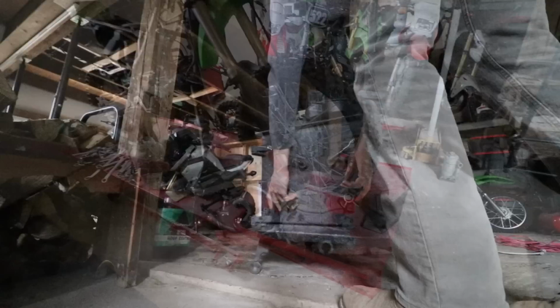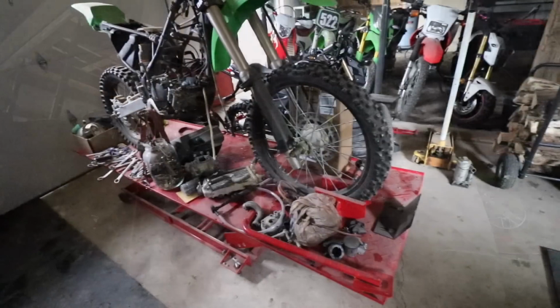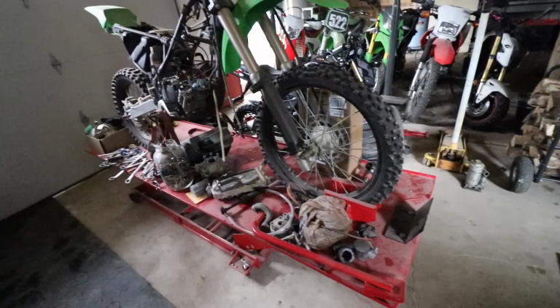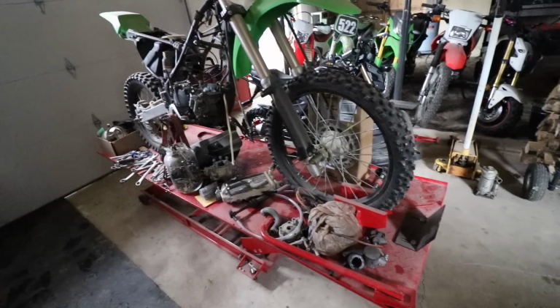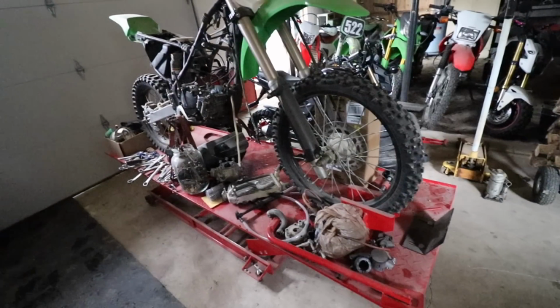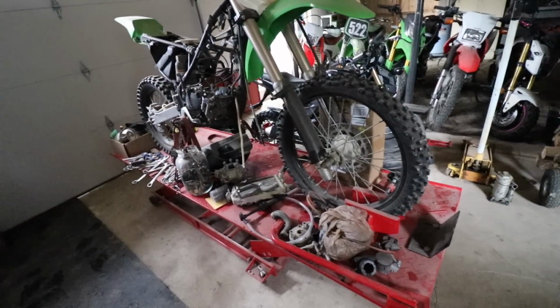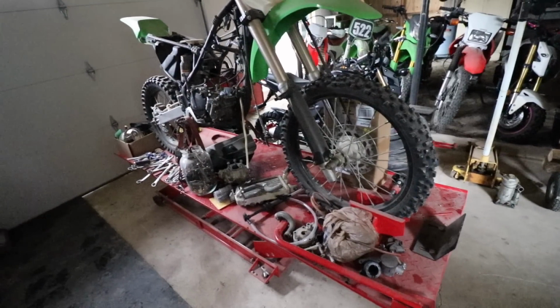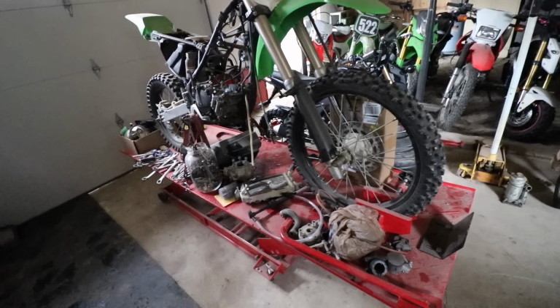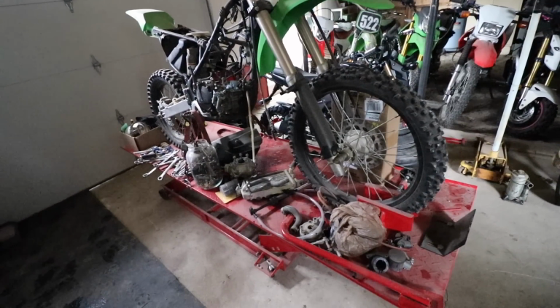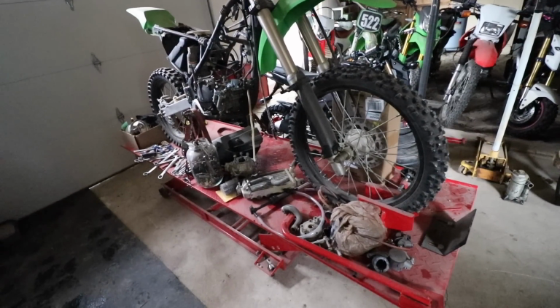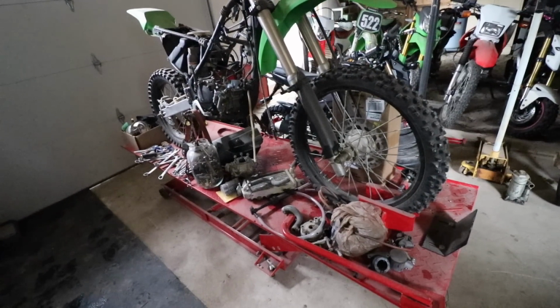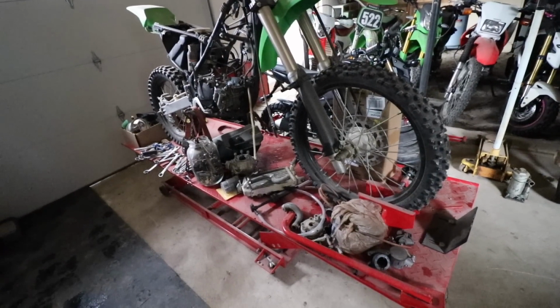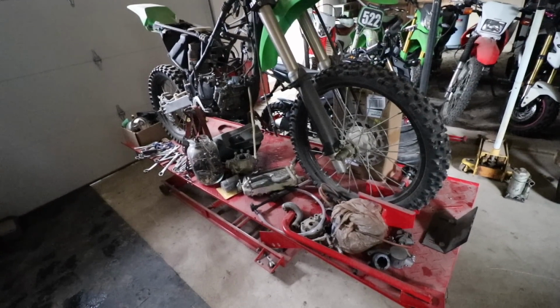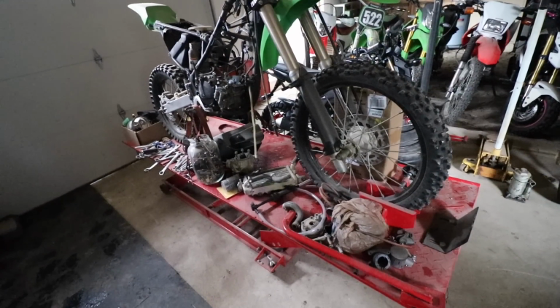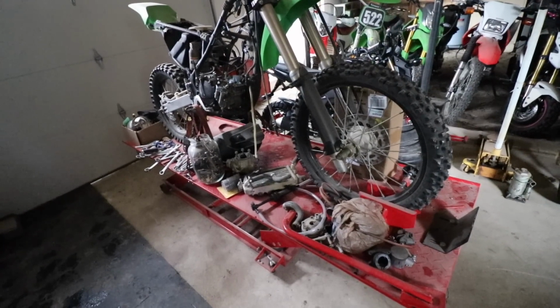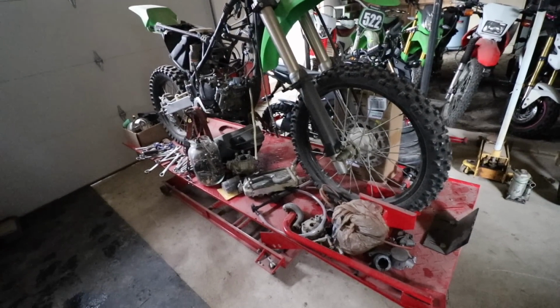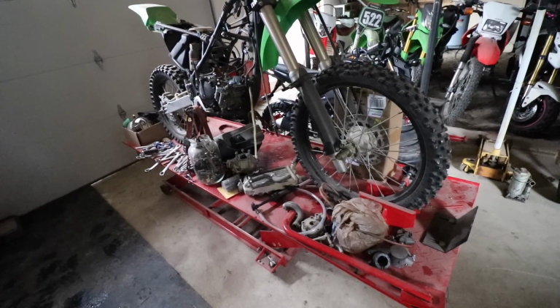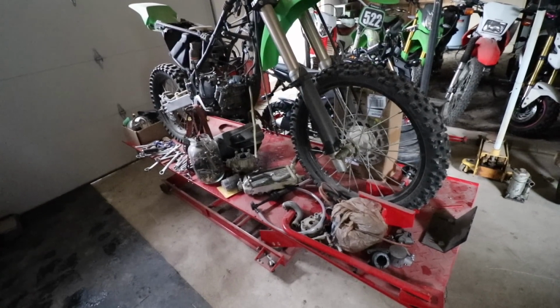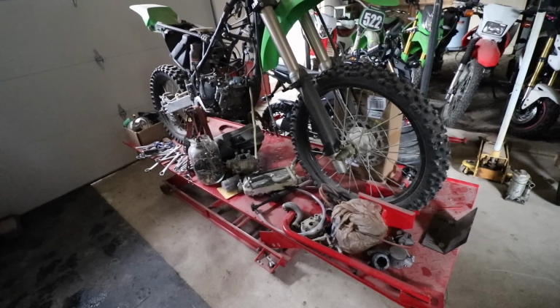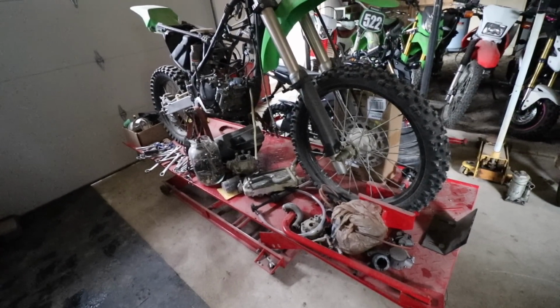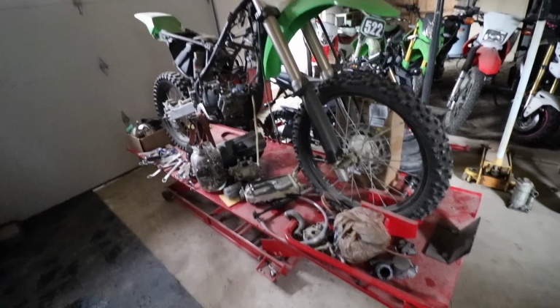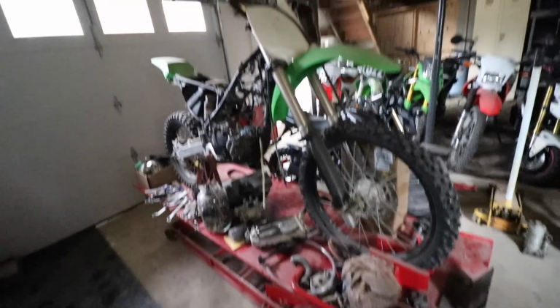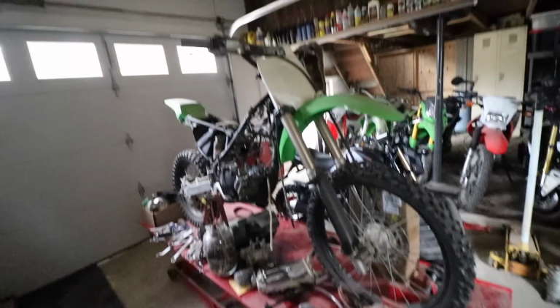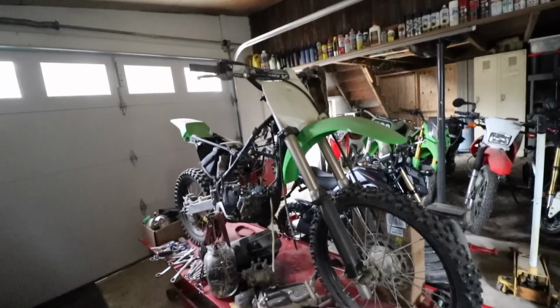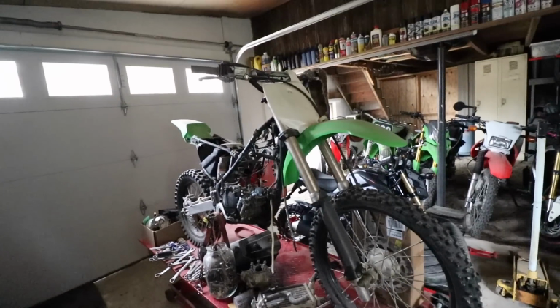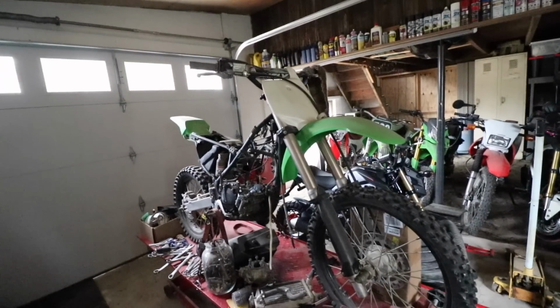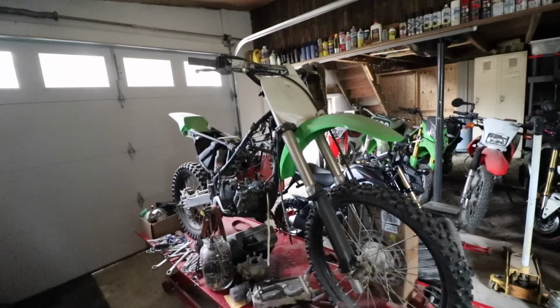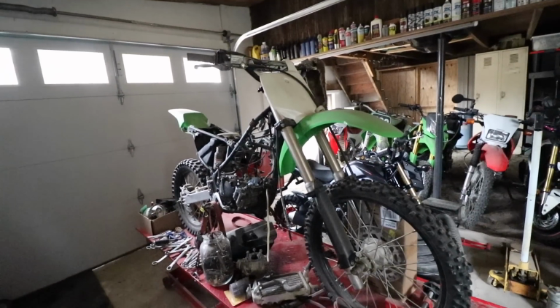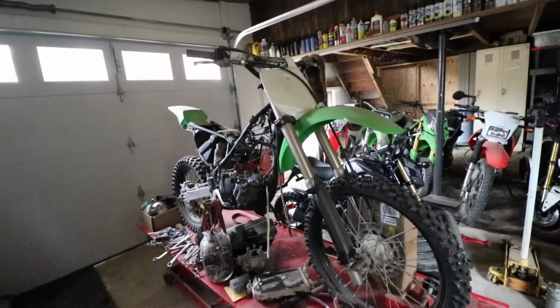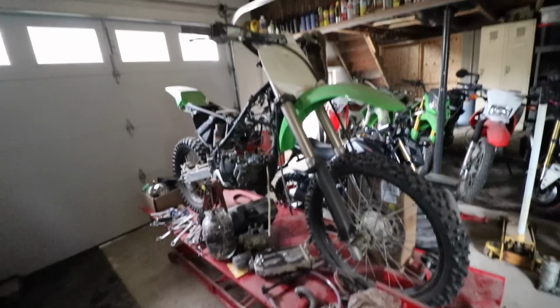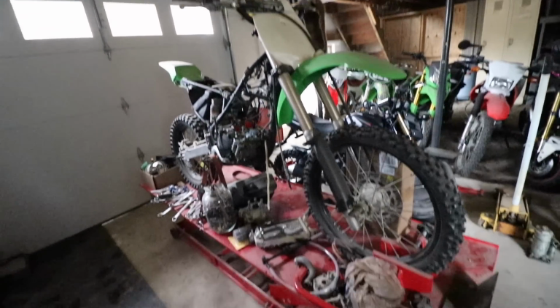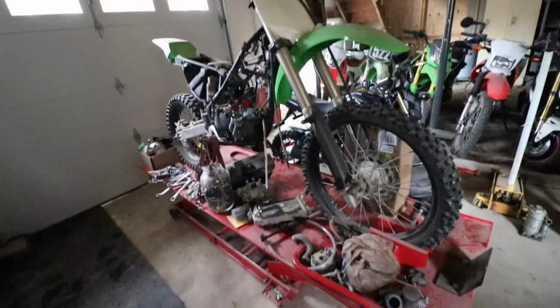Alright guys, it's time to get this motorcycle stand cleaned up because I want to start using this thing. KX100, I'm sorry, but you're gonna have to wait.